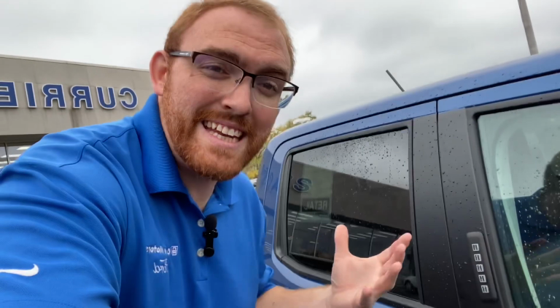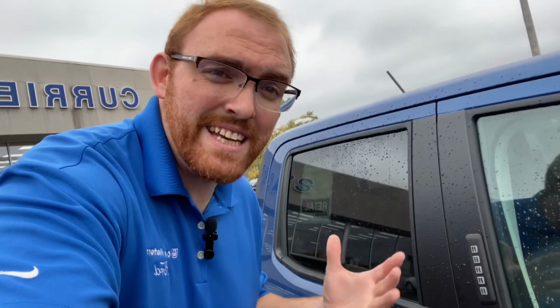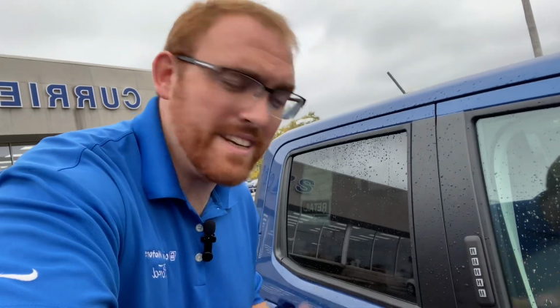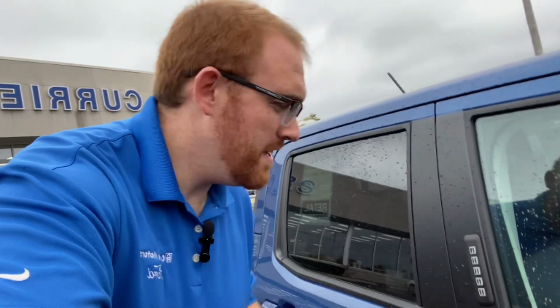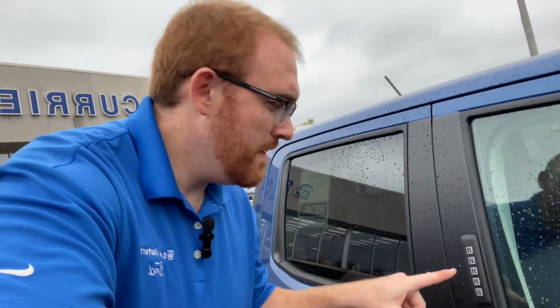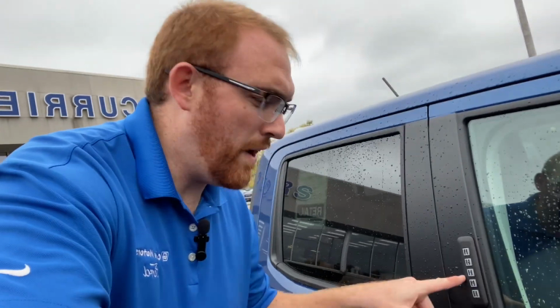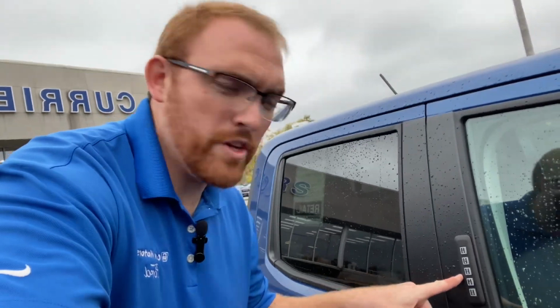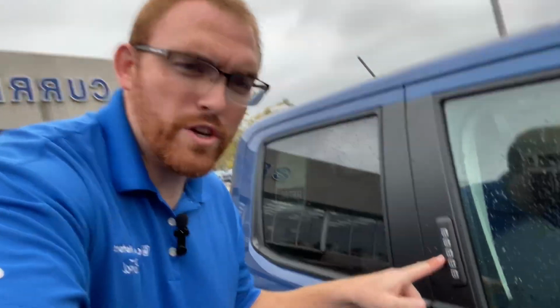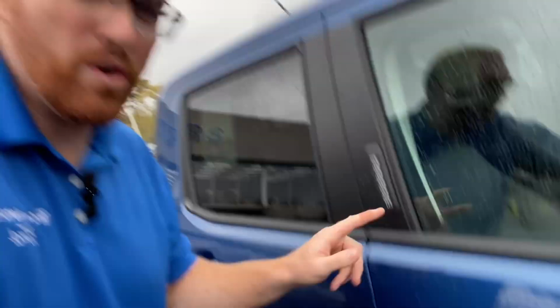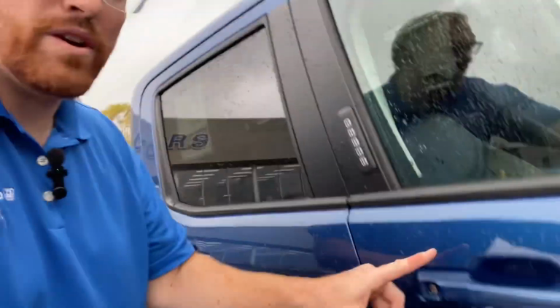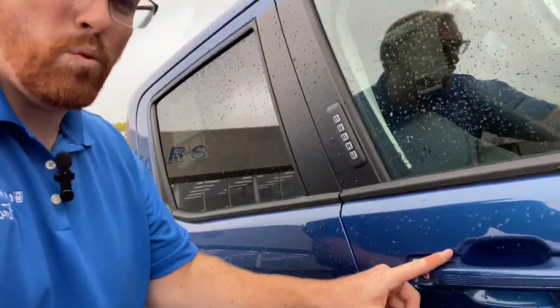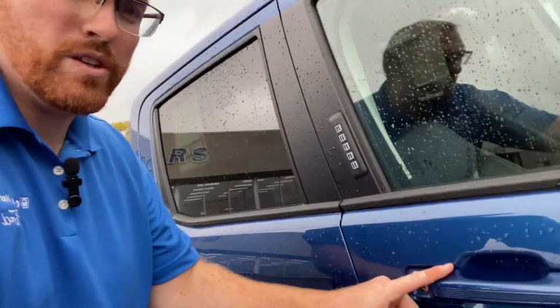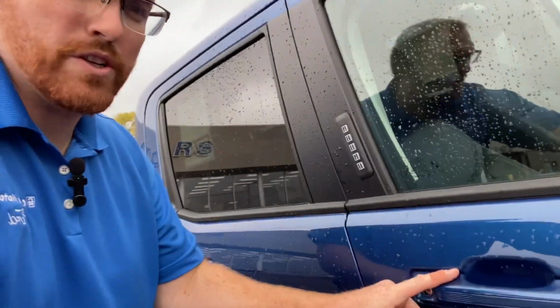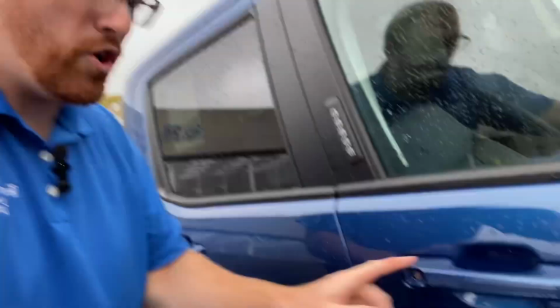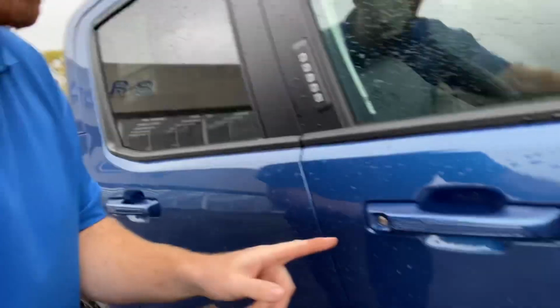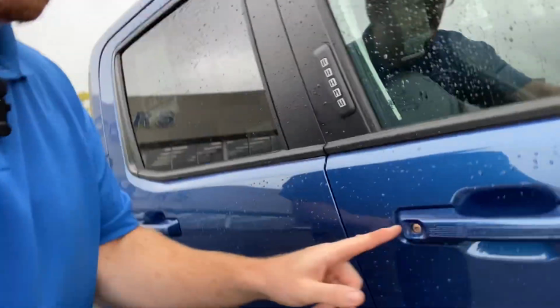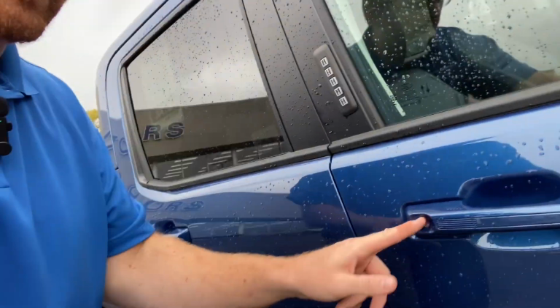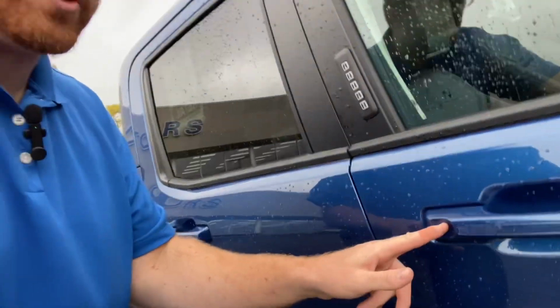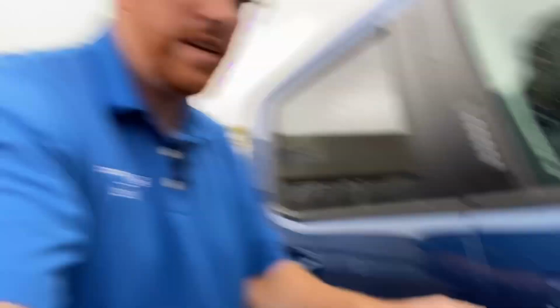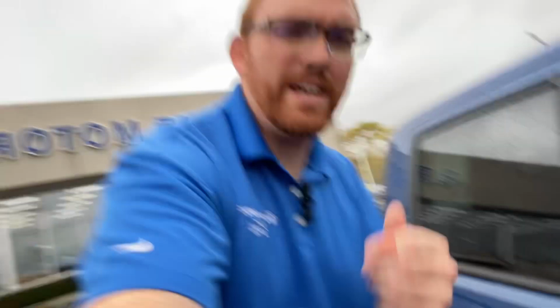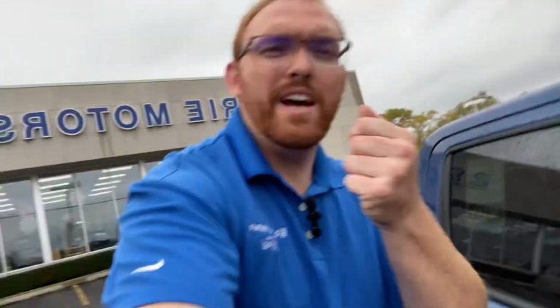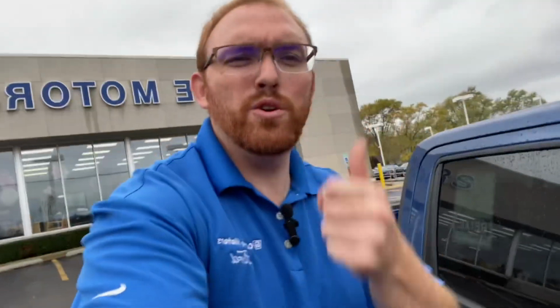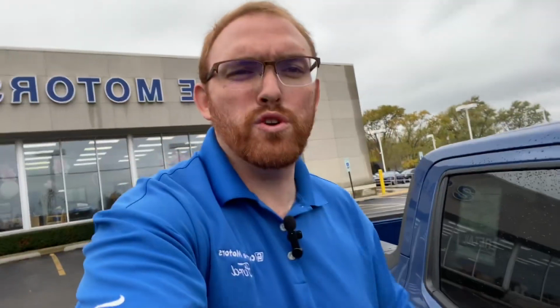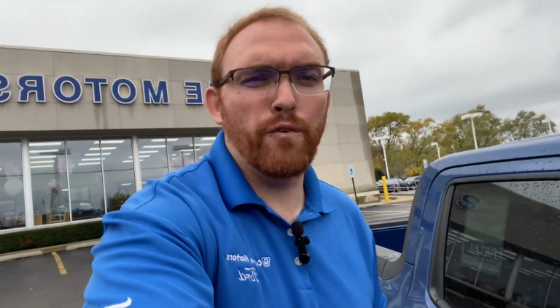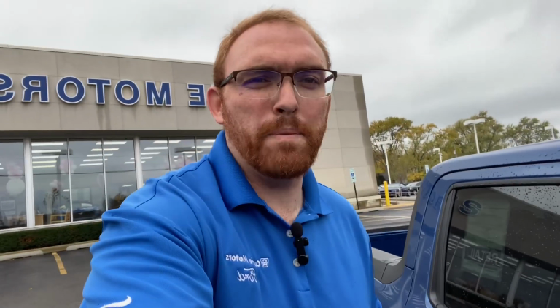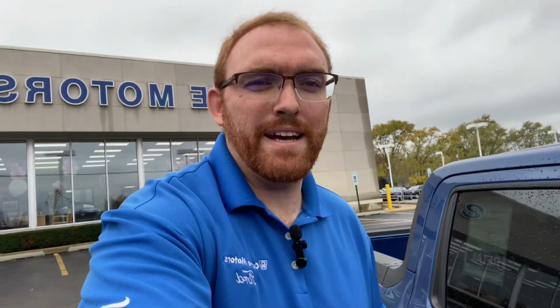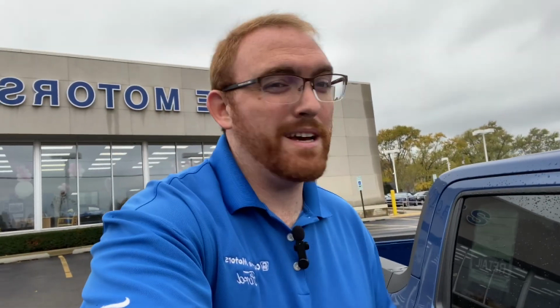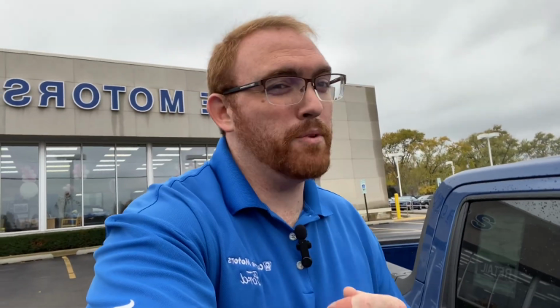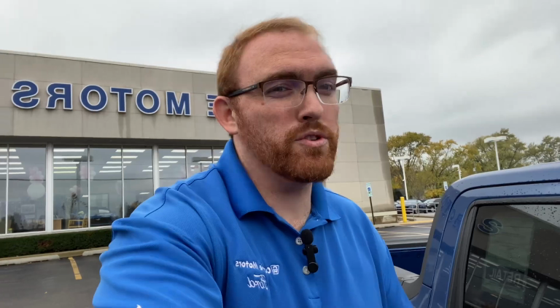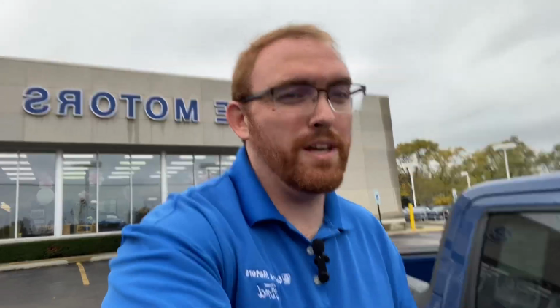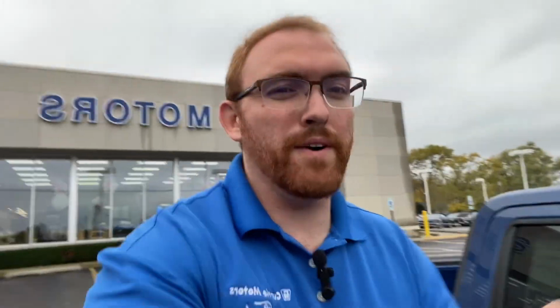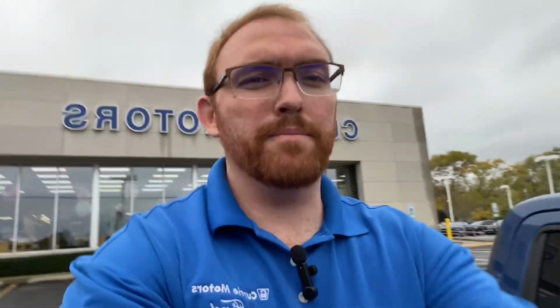Getting in: five-digit code, one-touch open. Use your key, use your Ford Pass app, use your key fob.